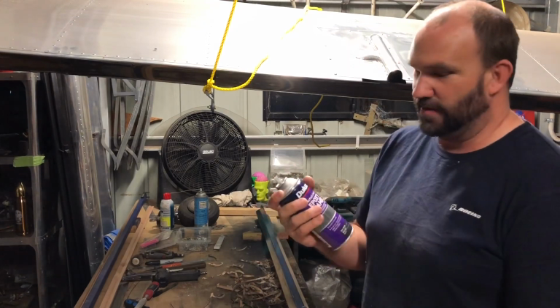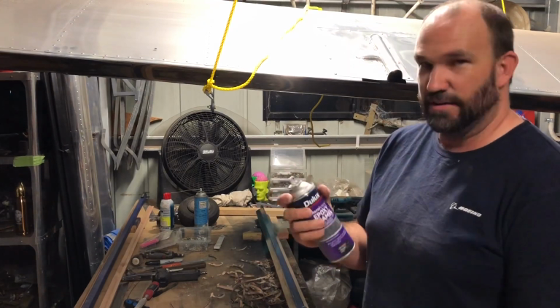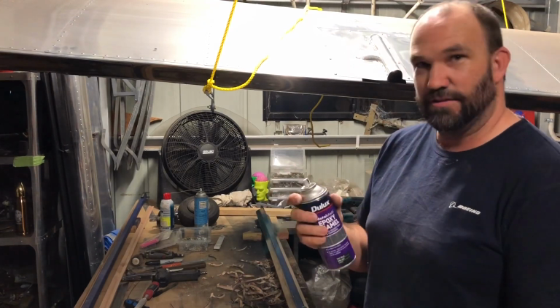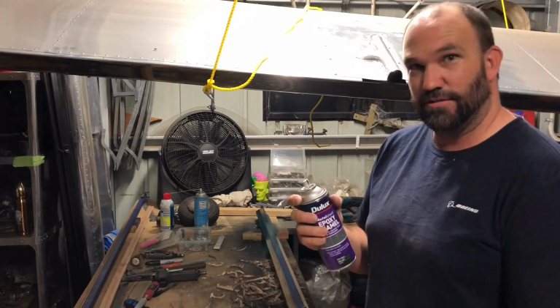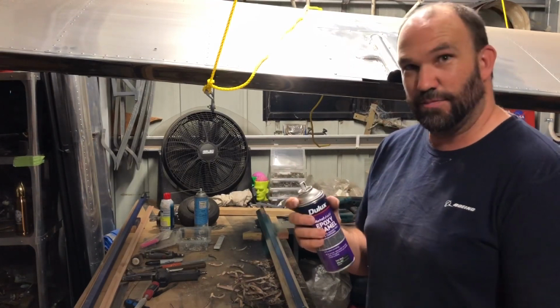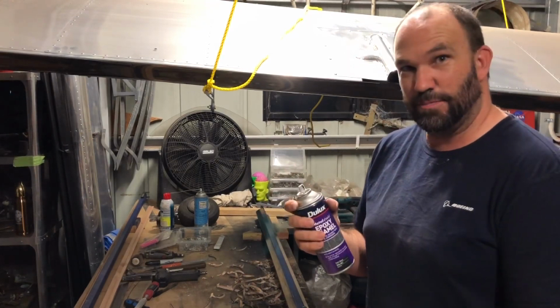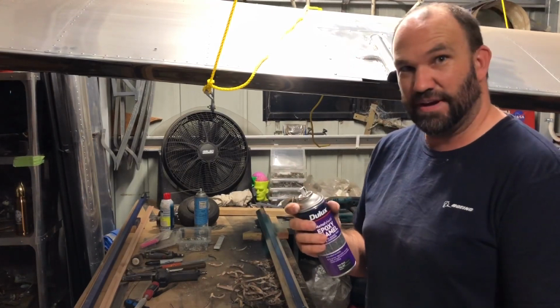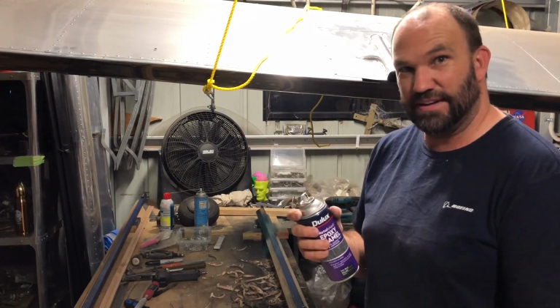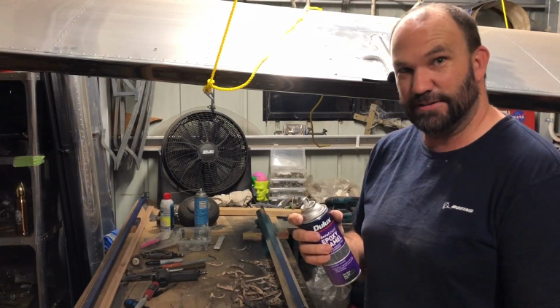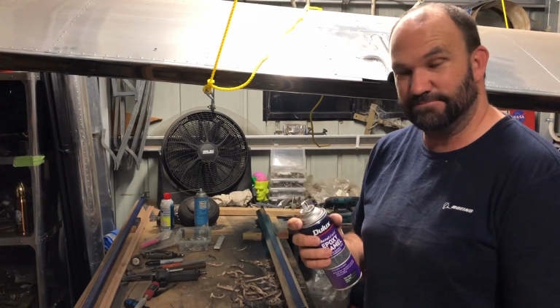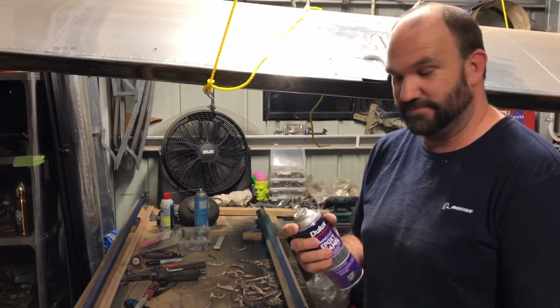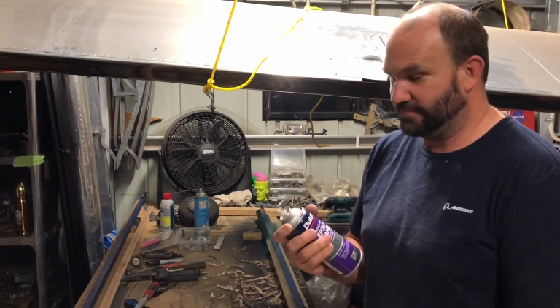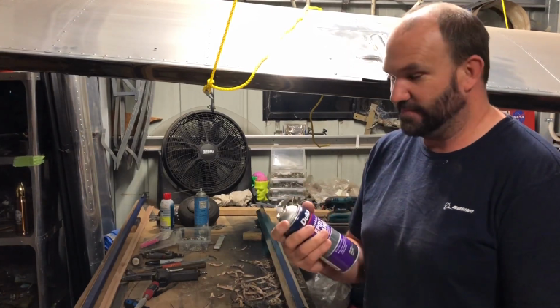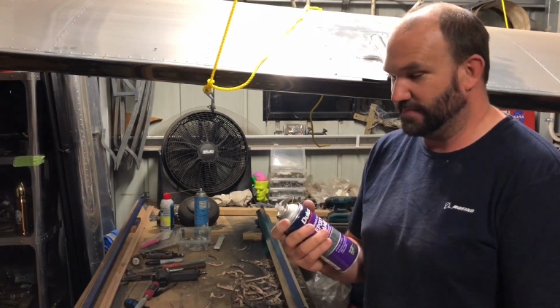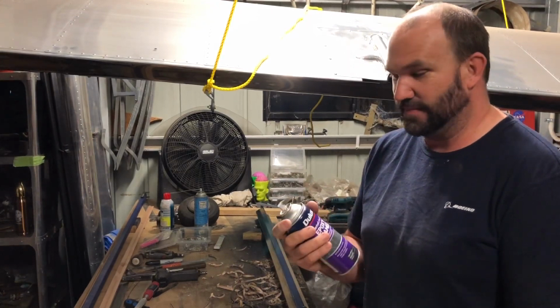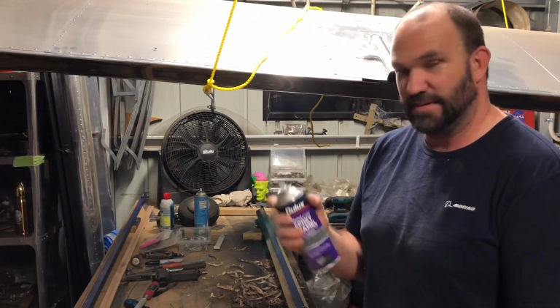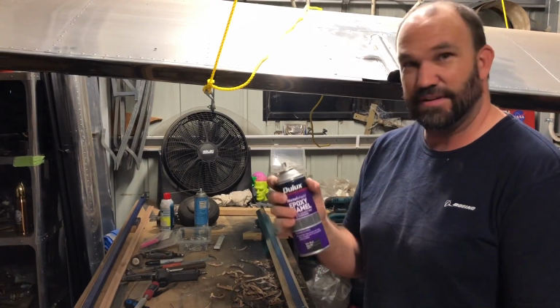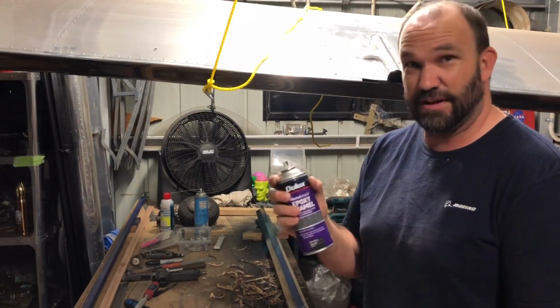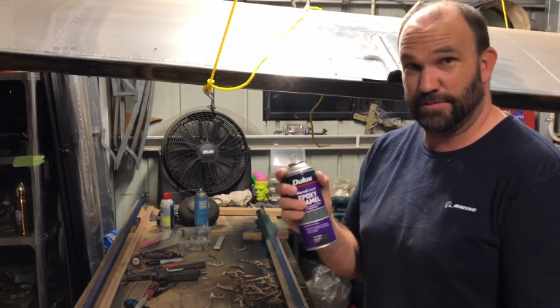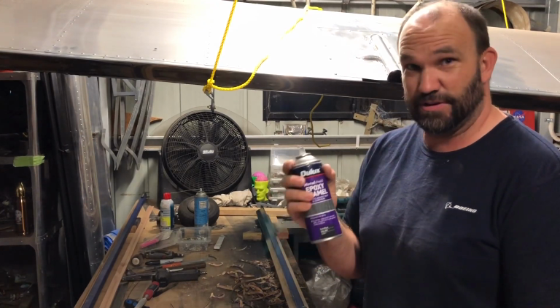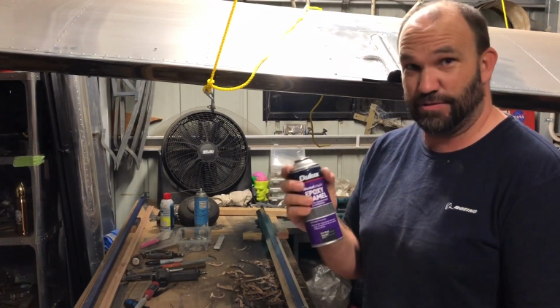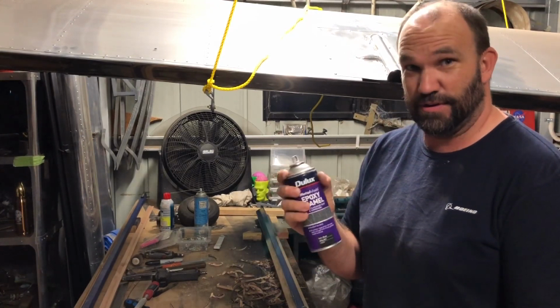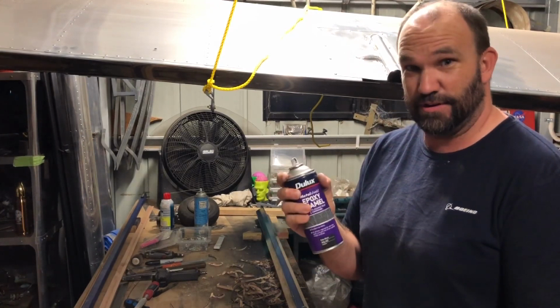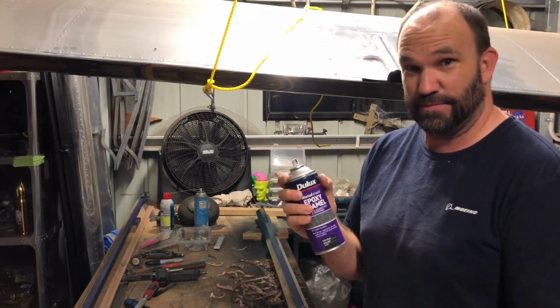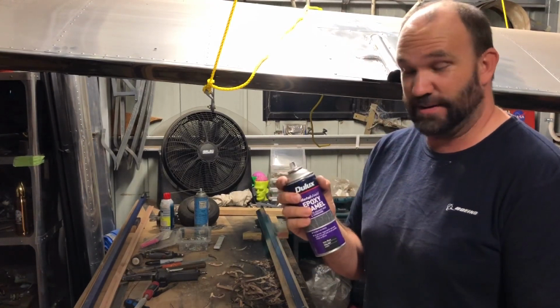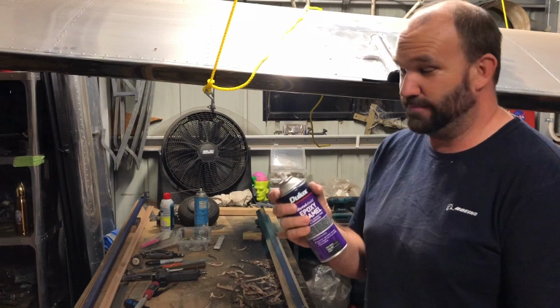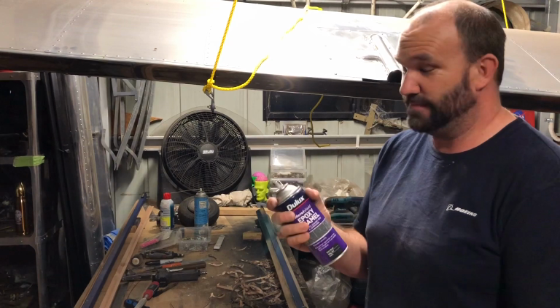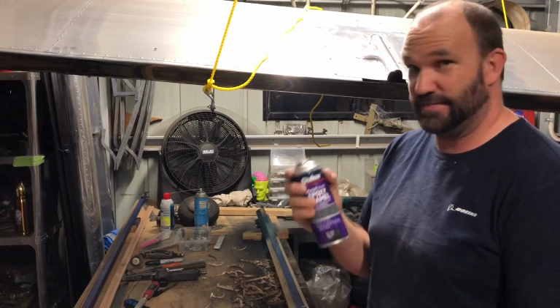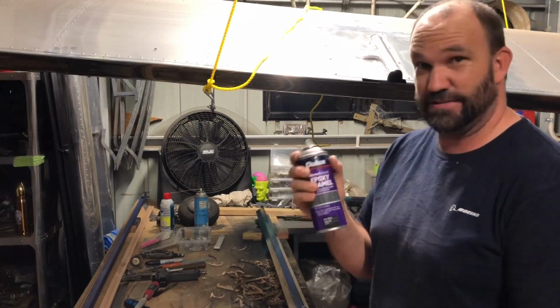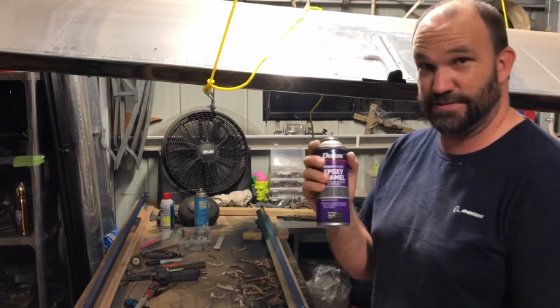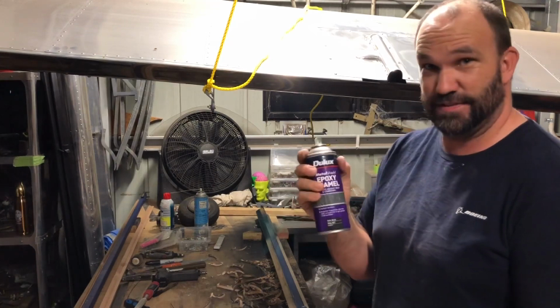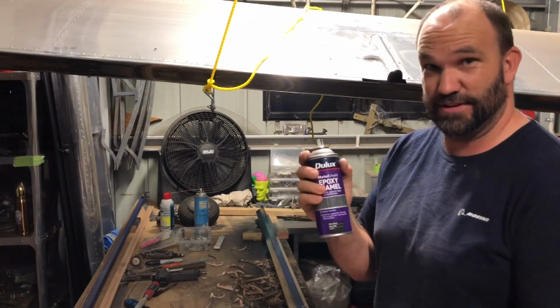Rob the painter — nothing but quality mate, this is for you.